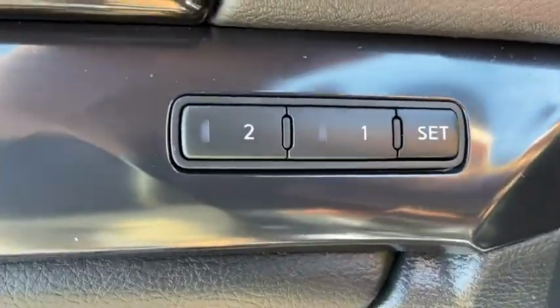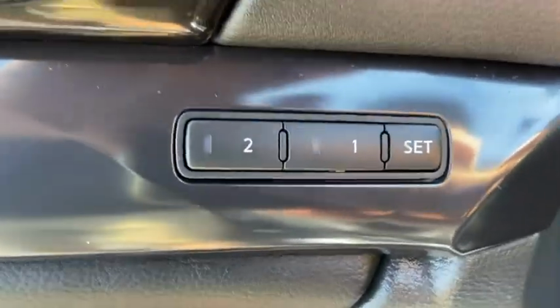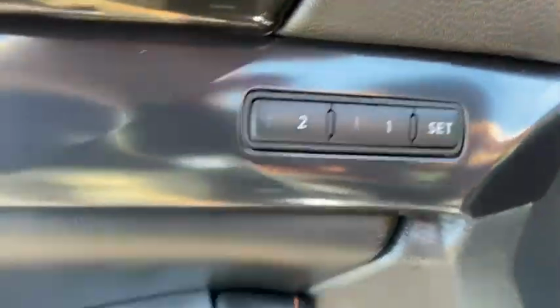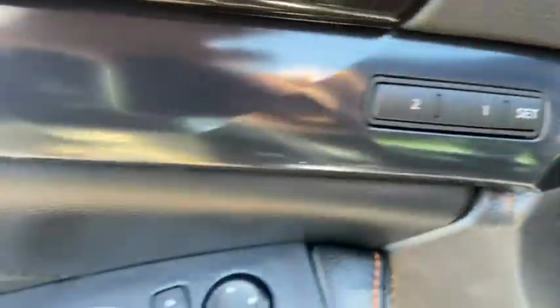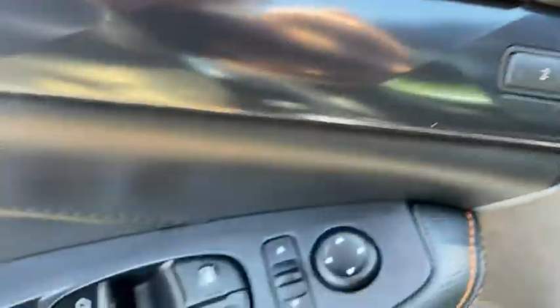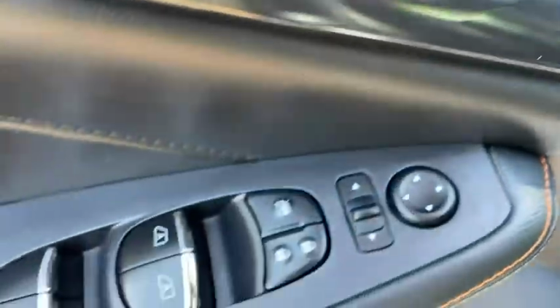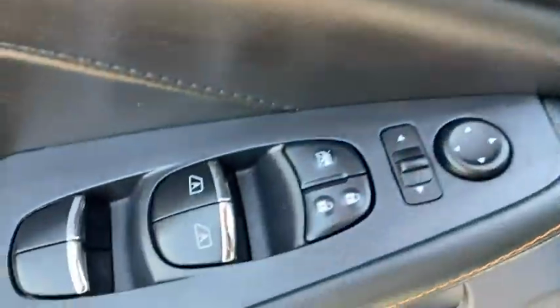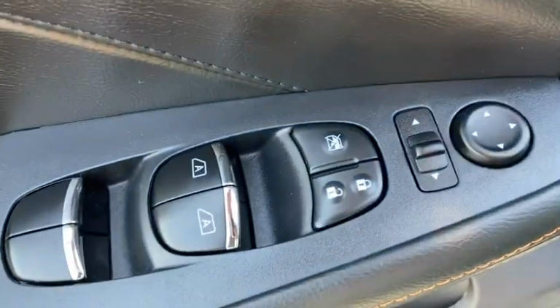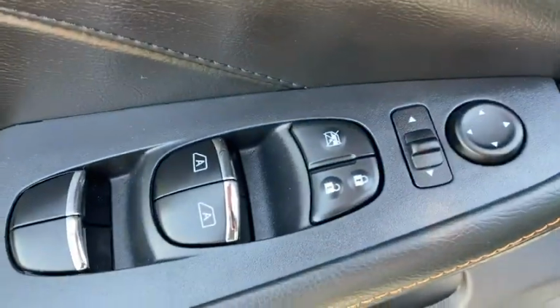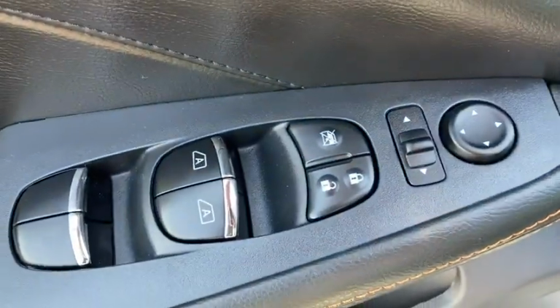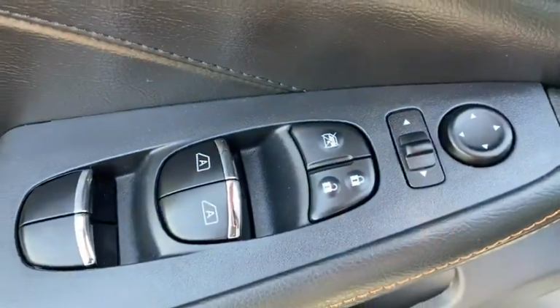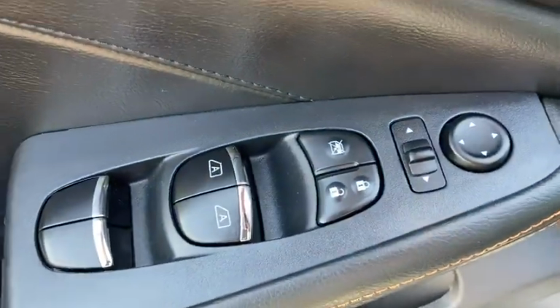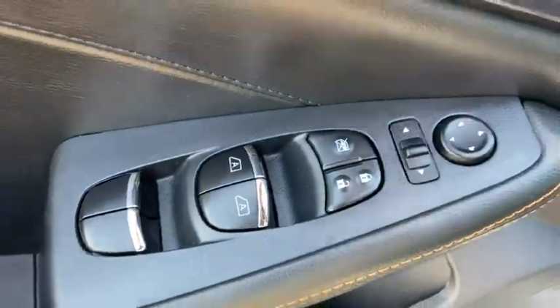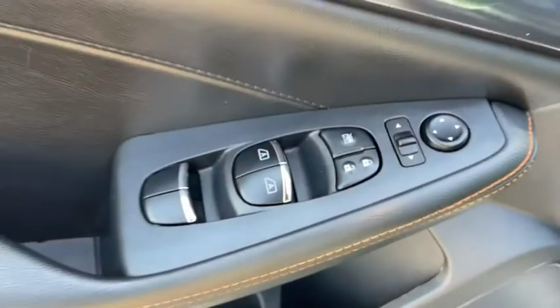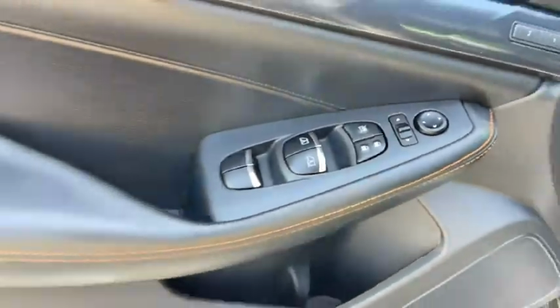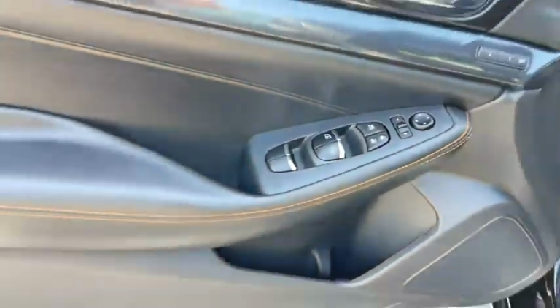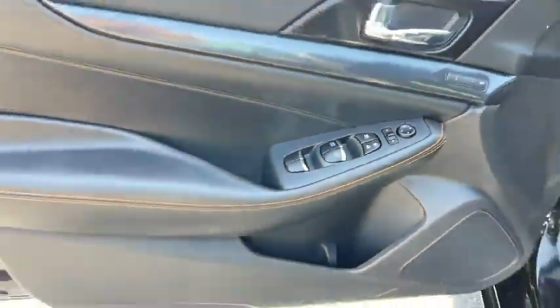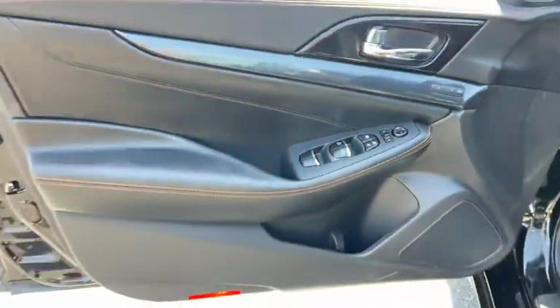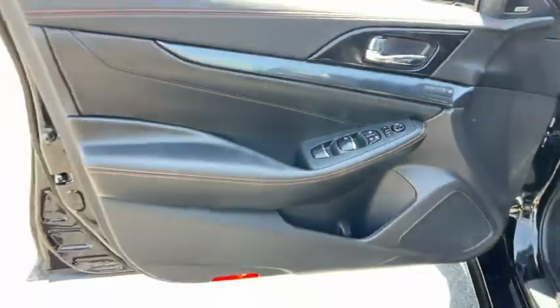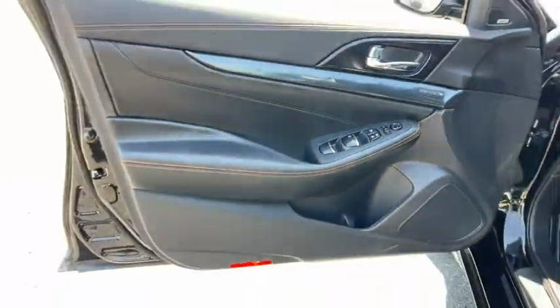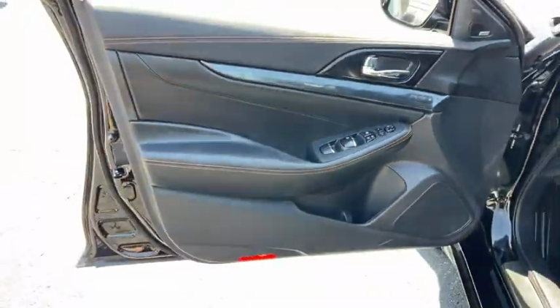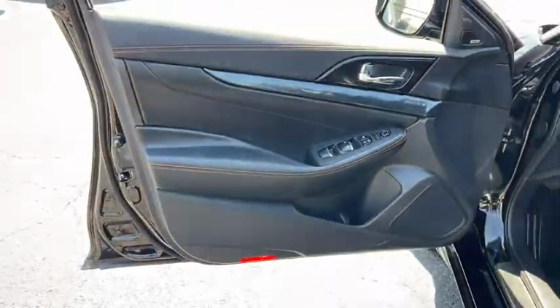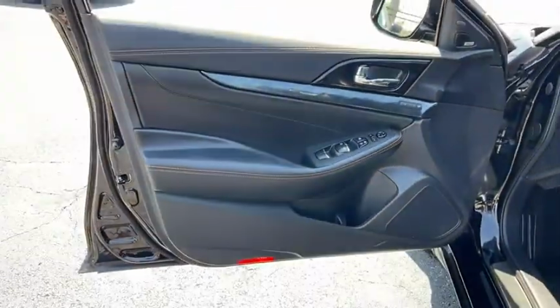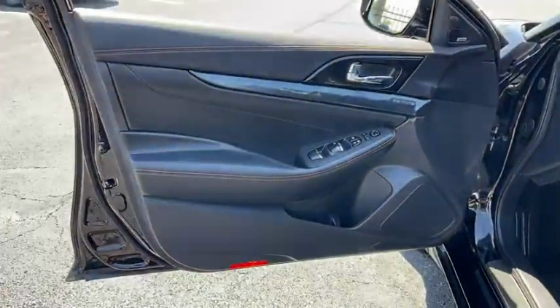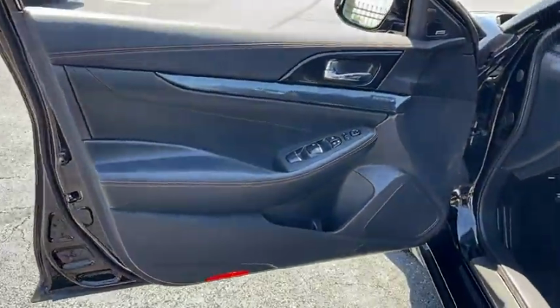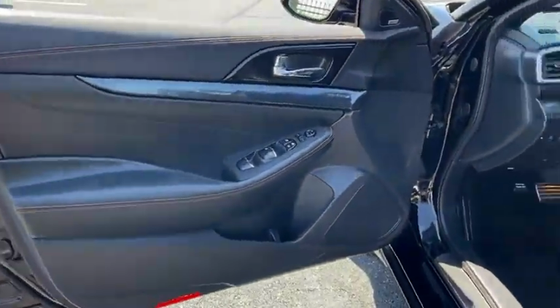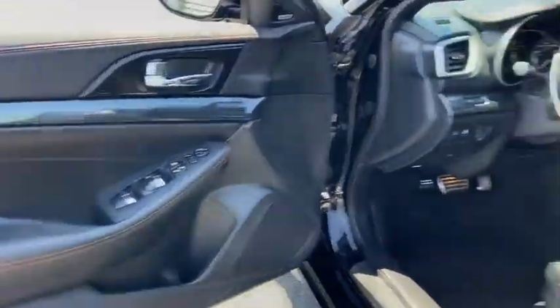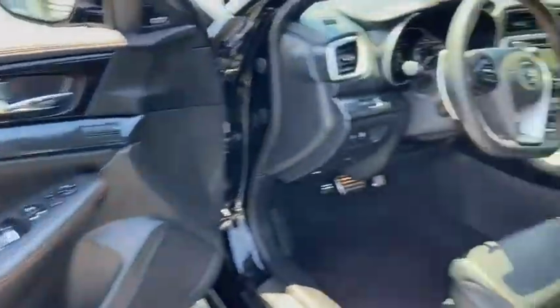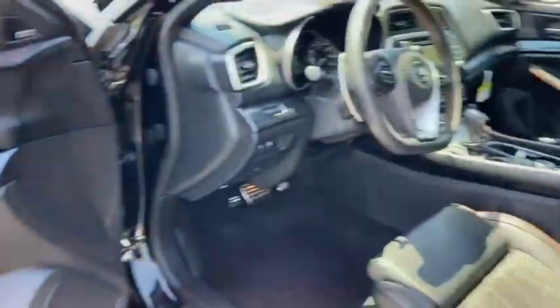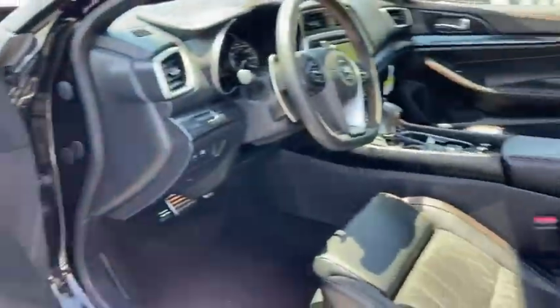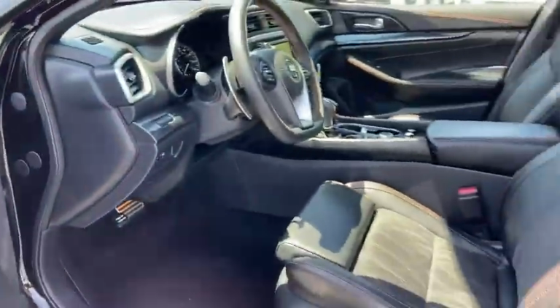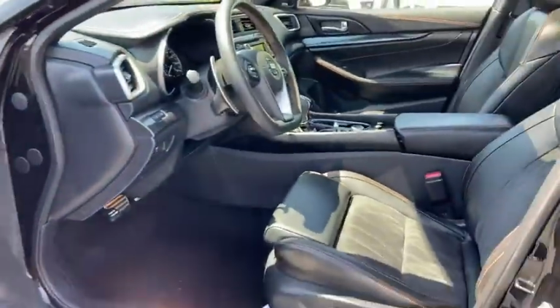power seats, engine immobilizer, steering wheel controls, power rear window sunshade.